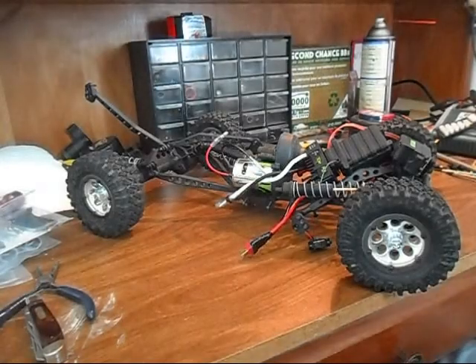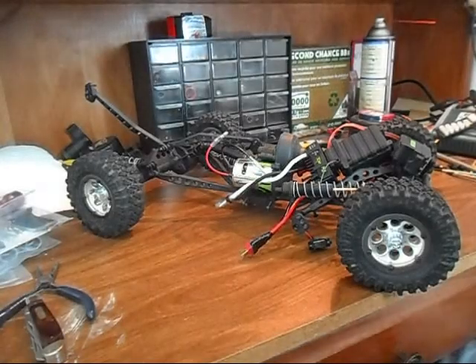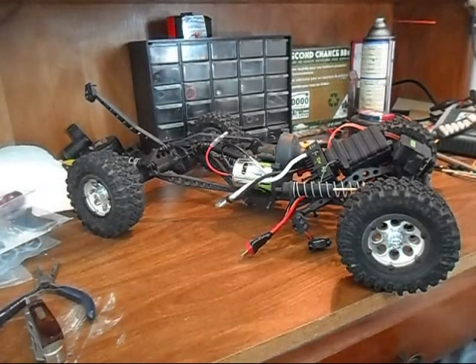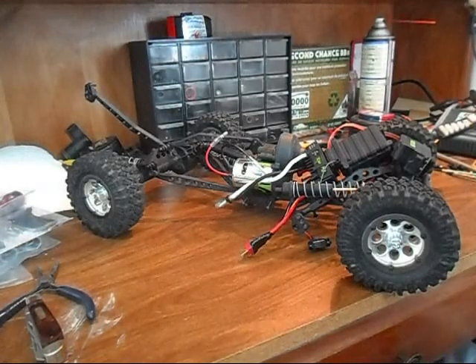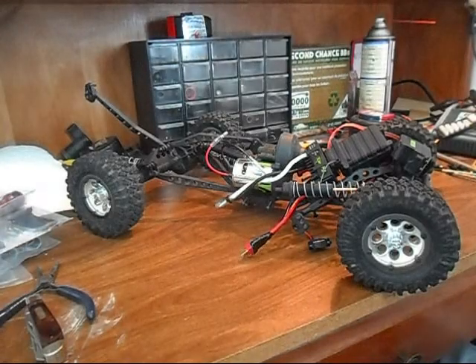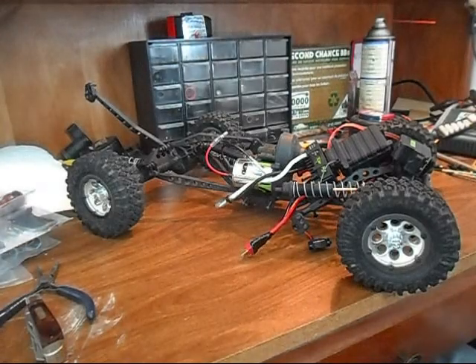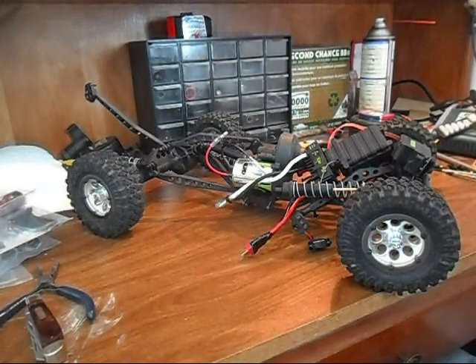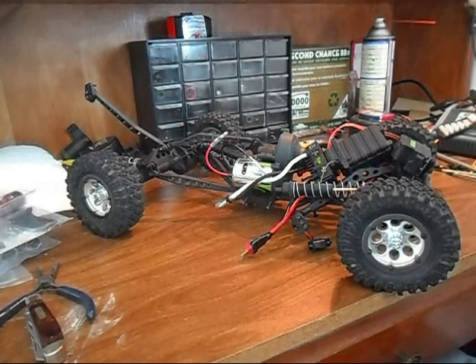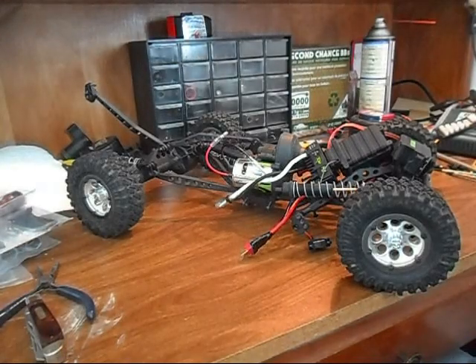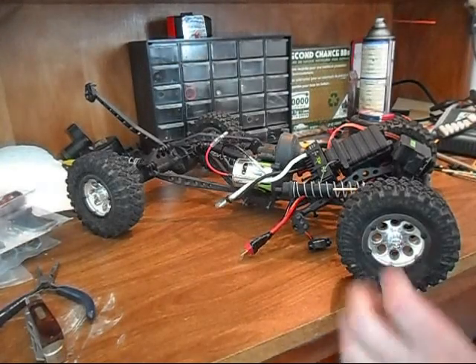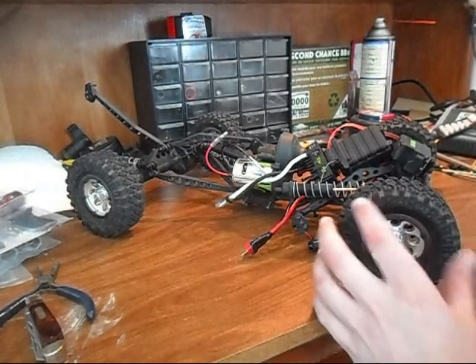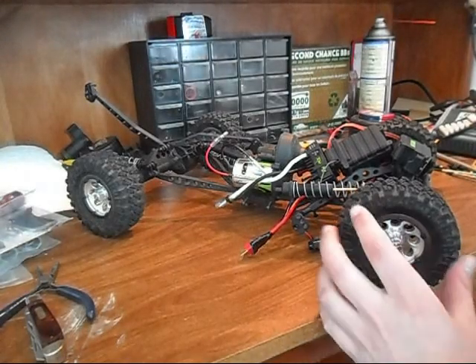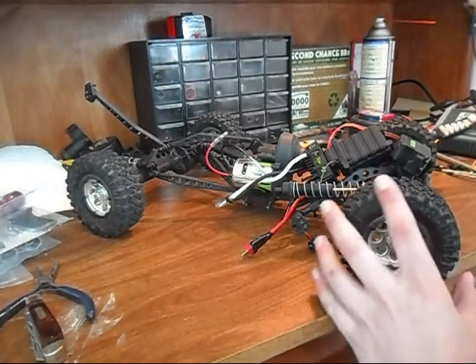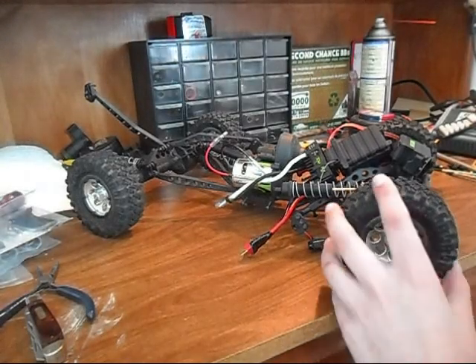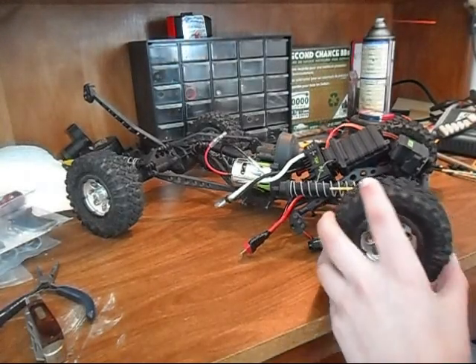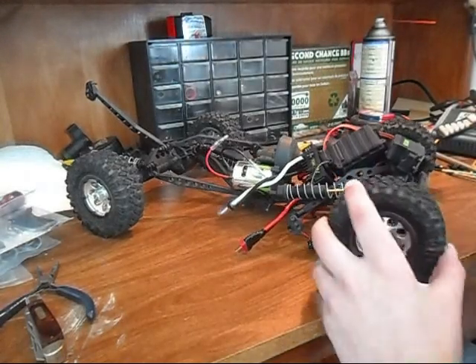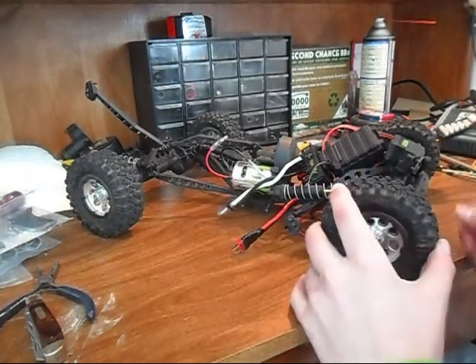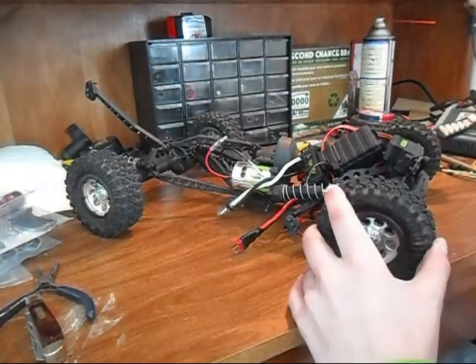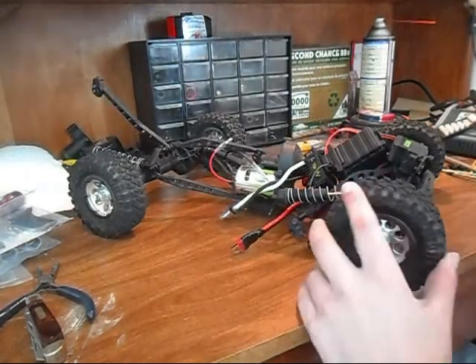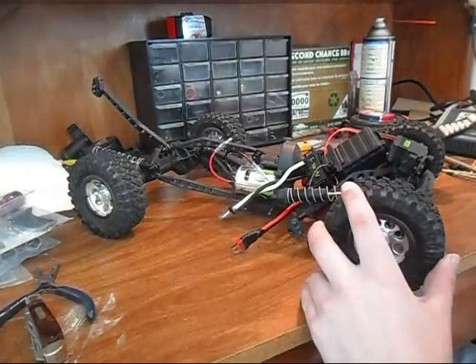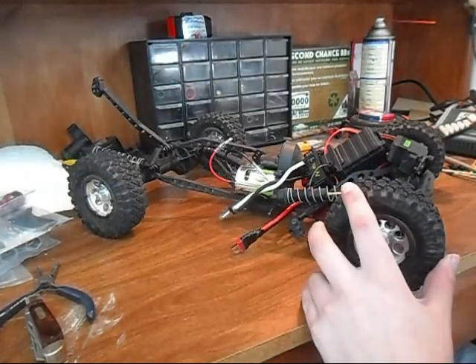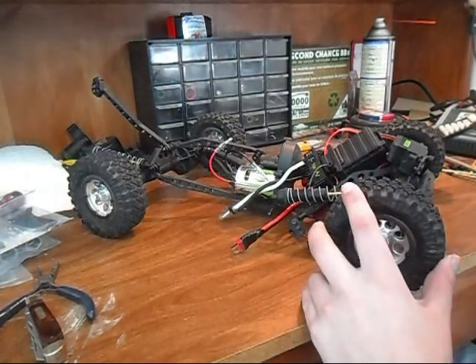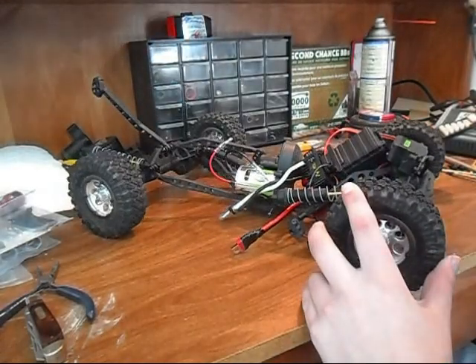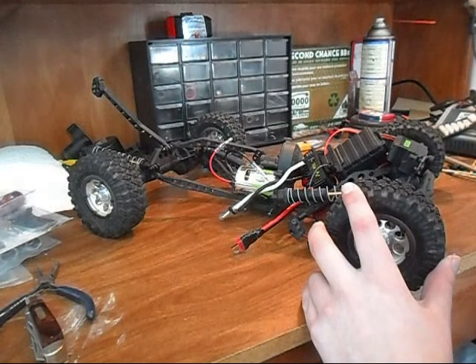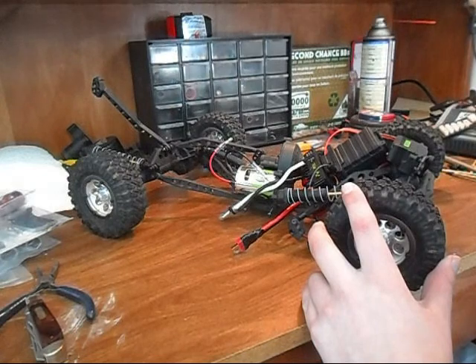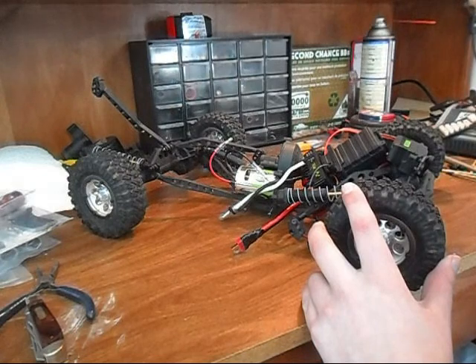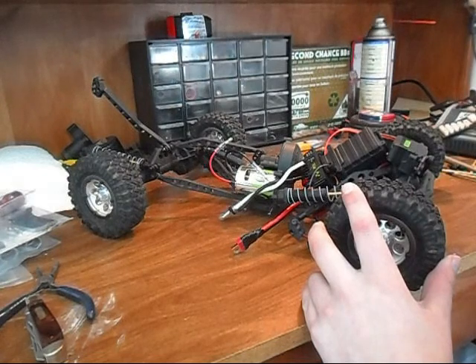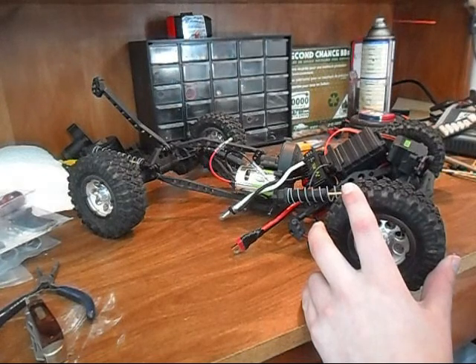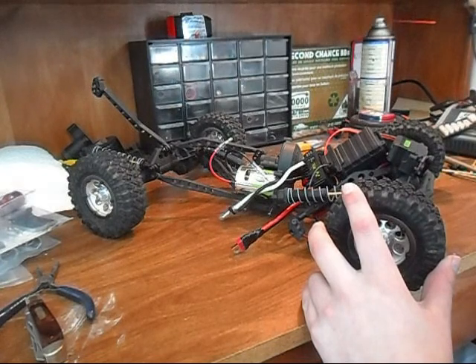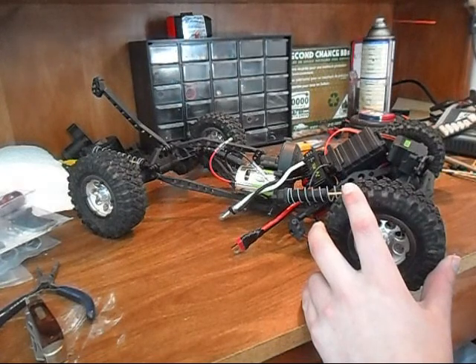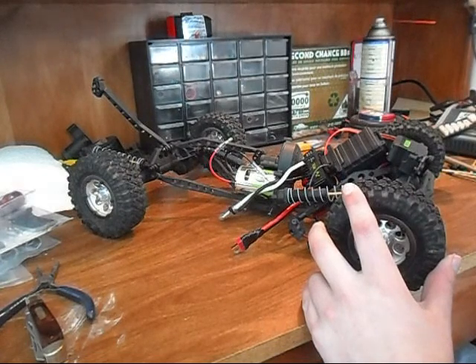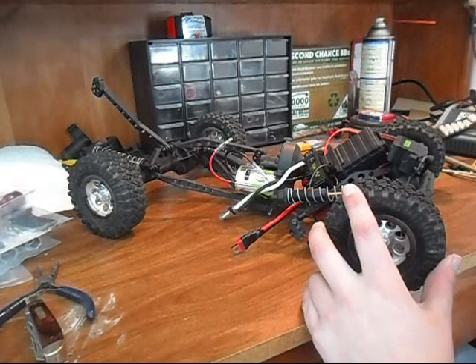Okie dokie, now we're going to start by tearing apart — rebuilding the axles.